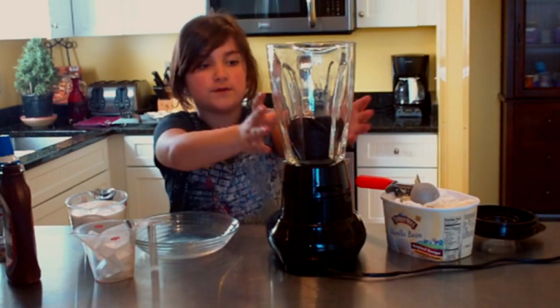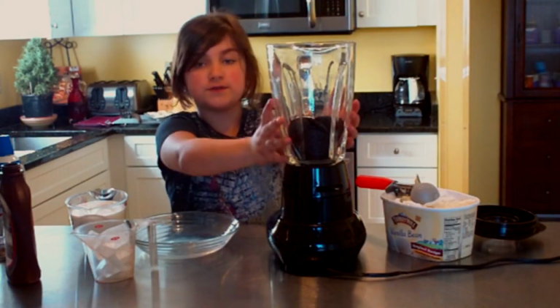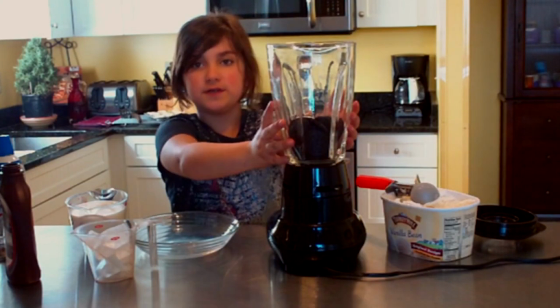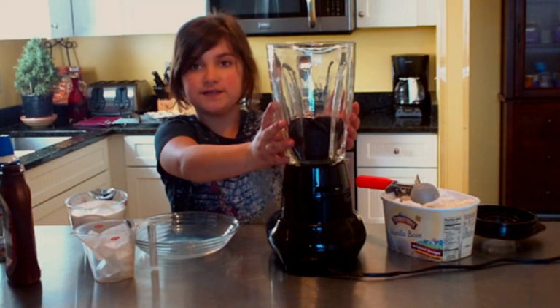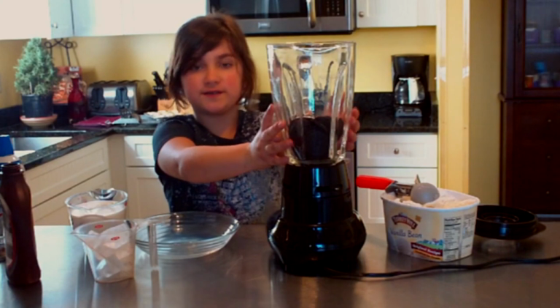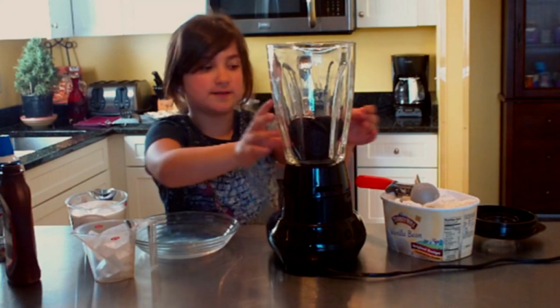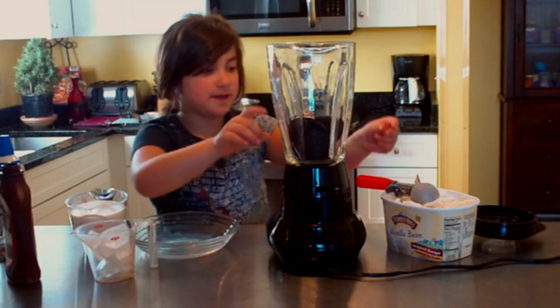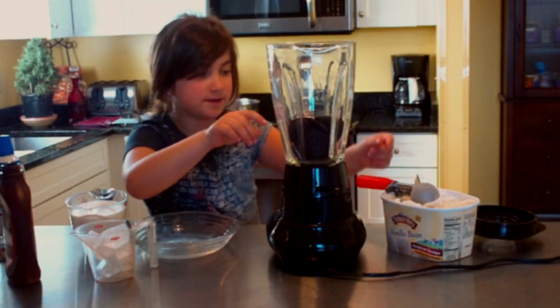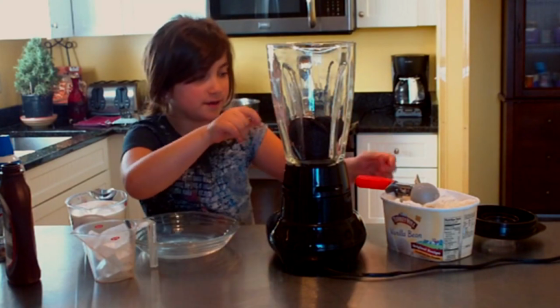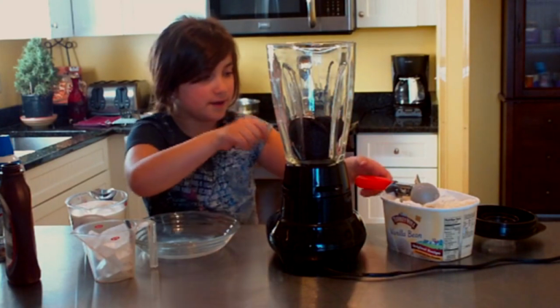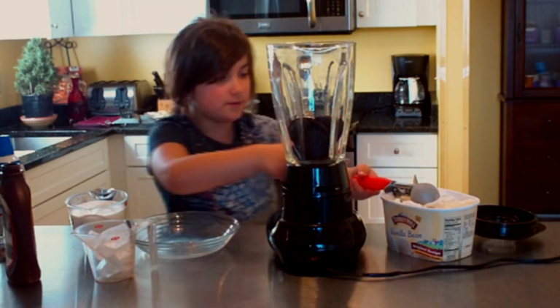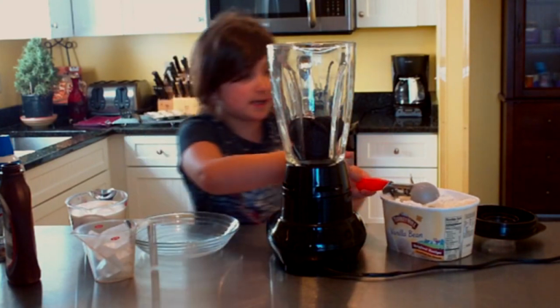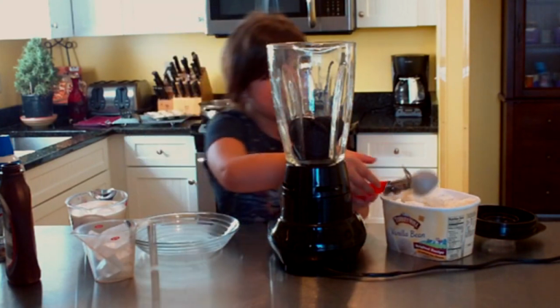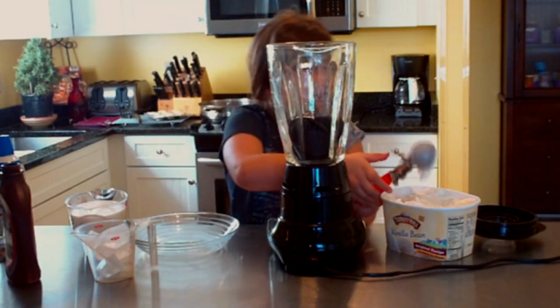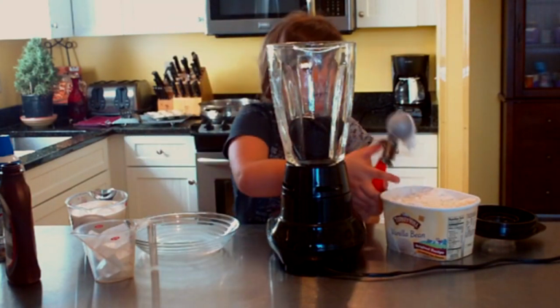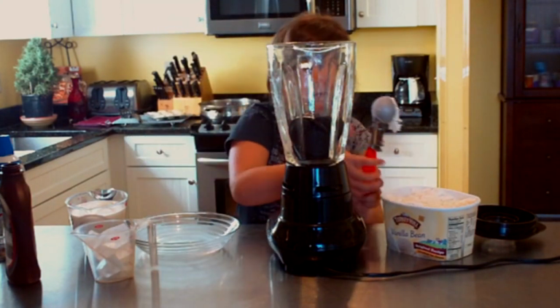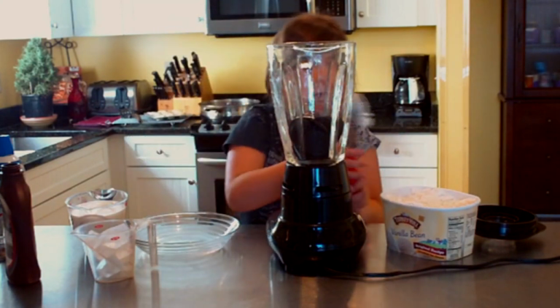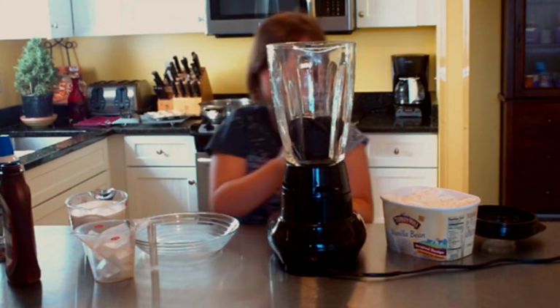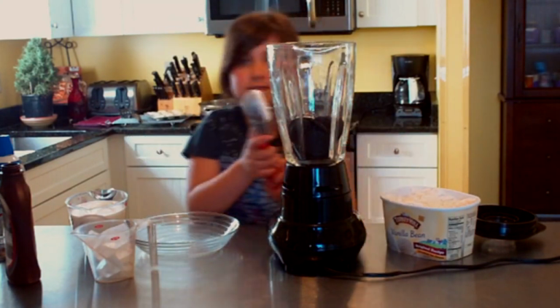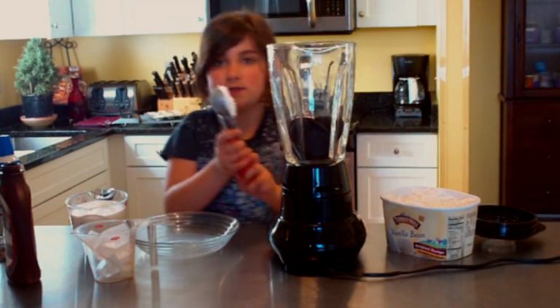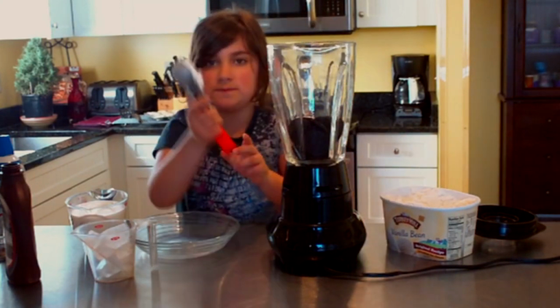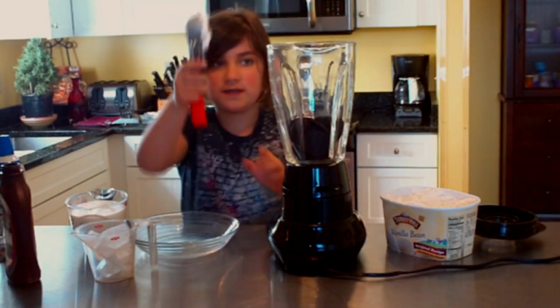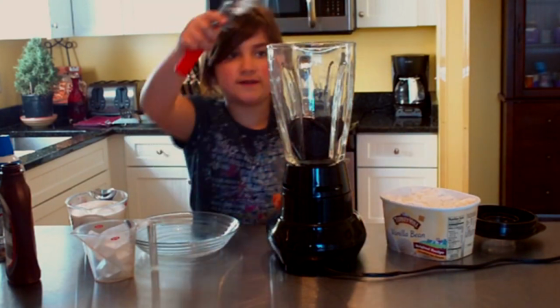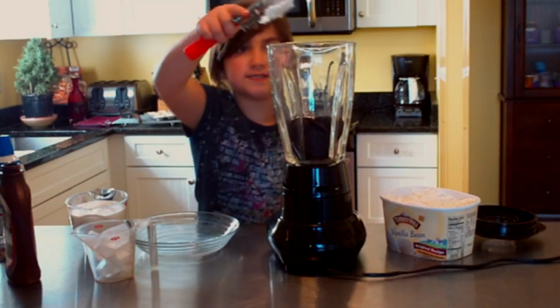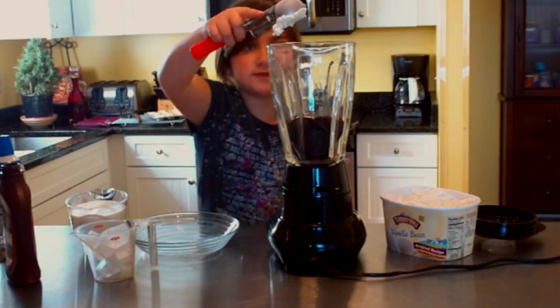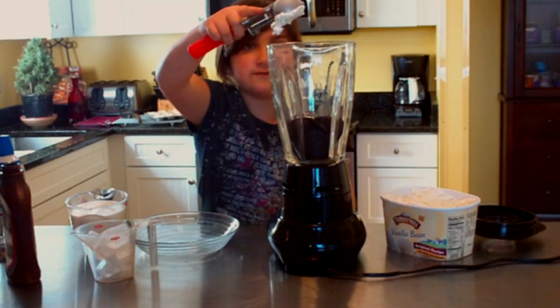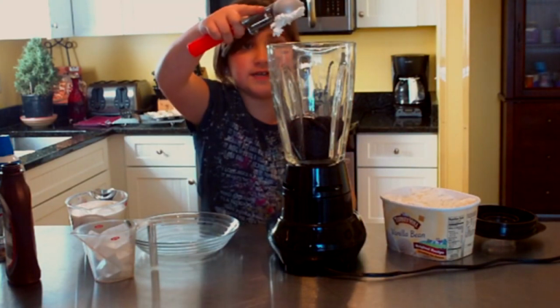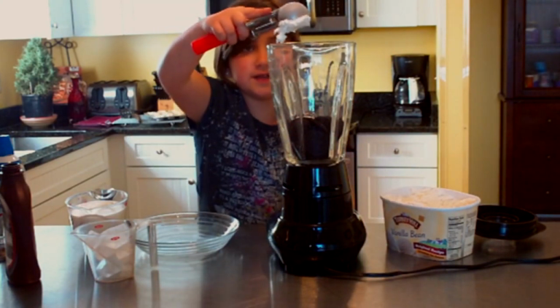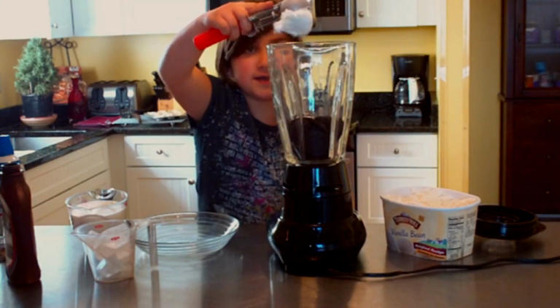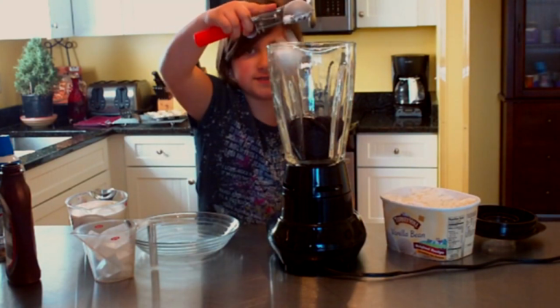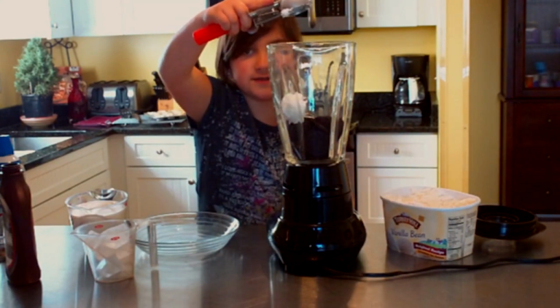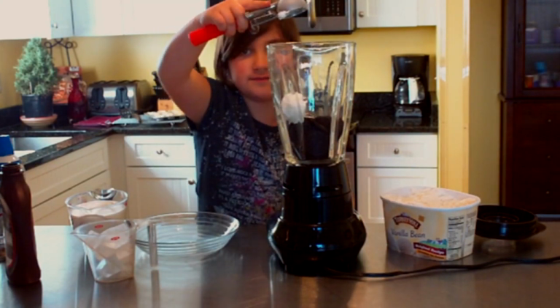When those cookies are in the blender, you want to add 4 scoops of ice cream — vanilla ice cream.